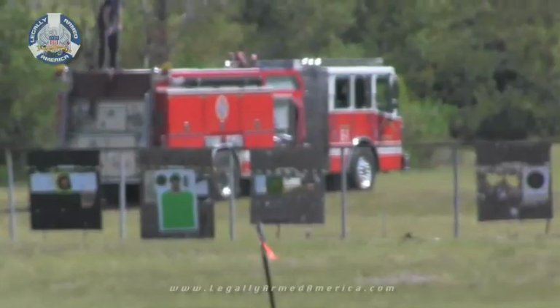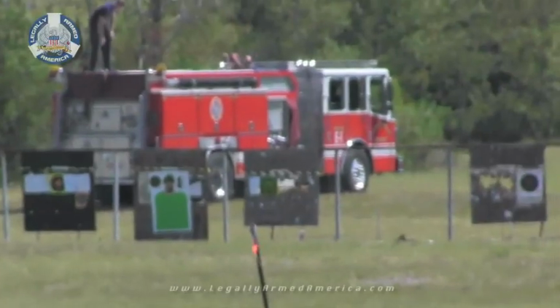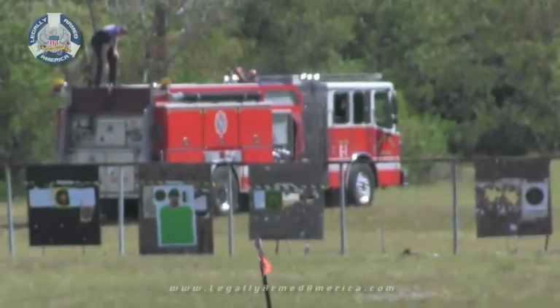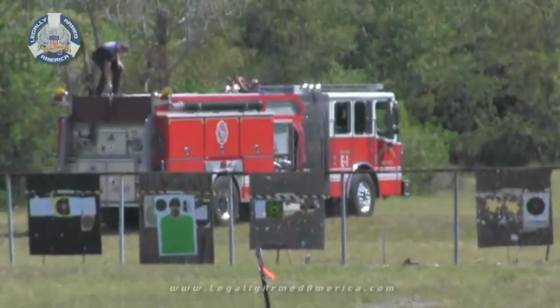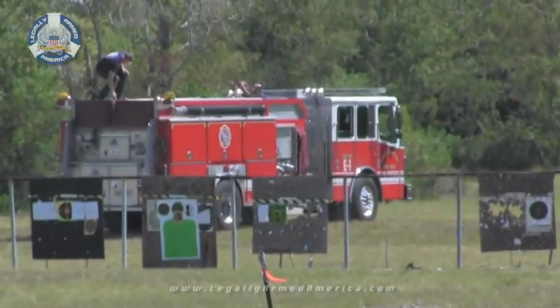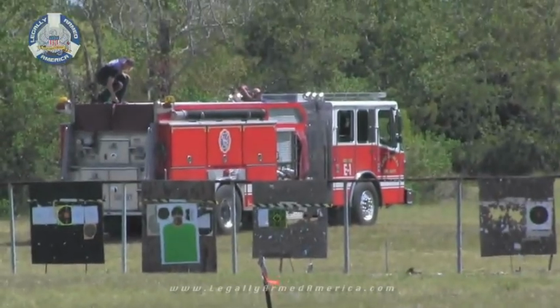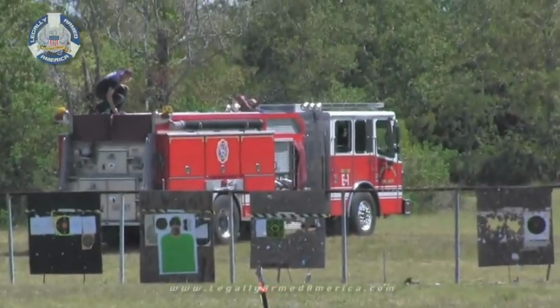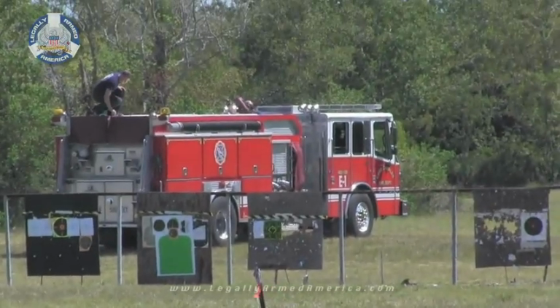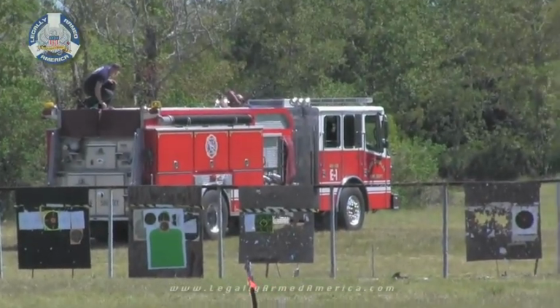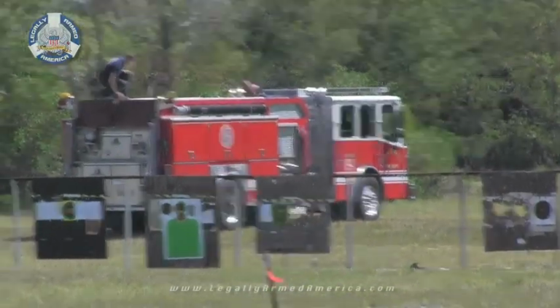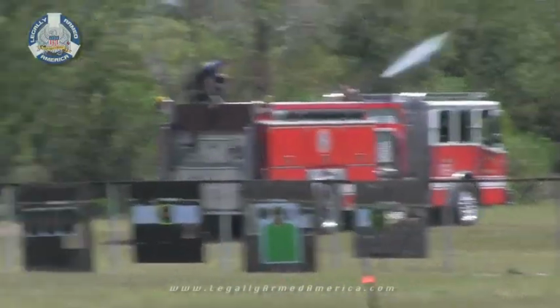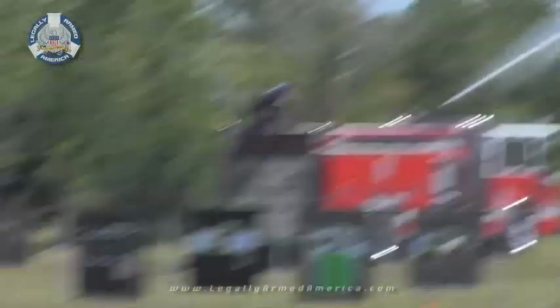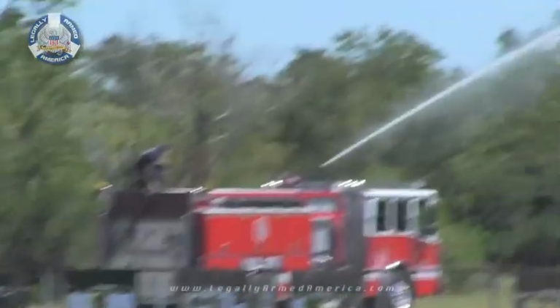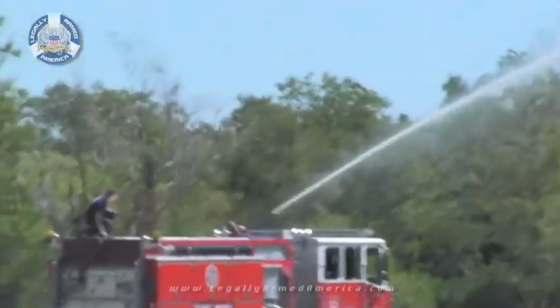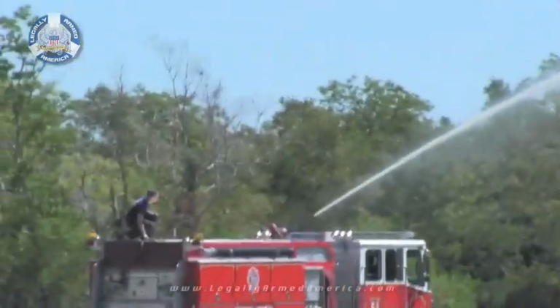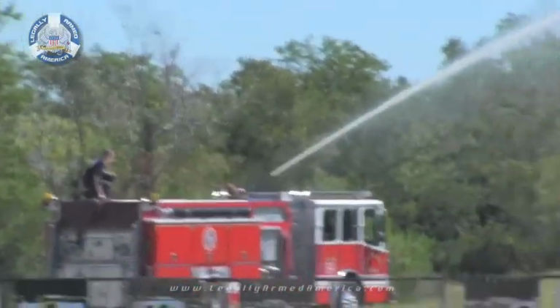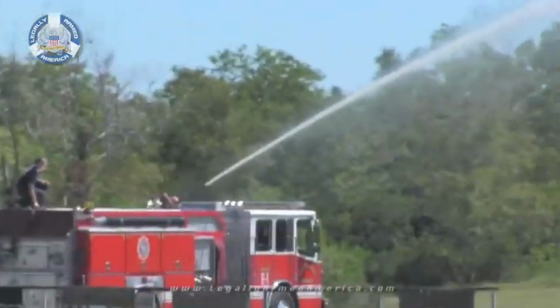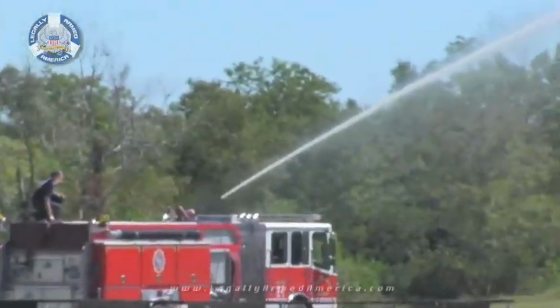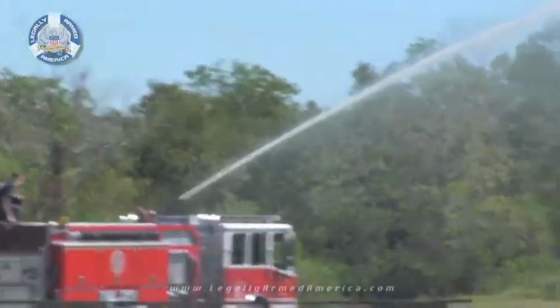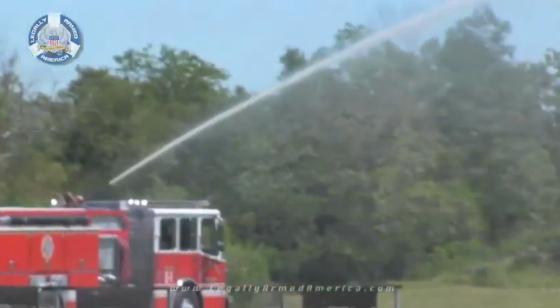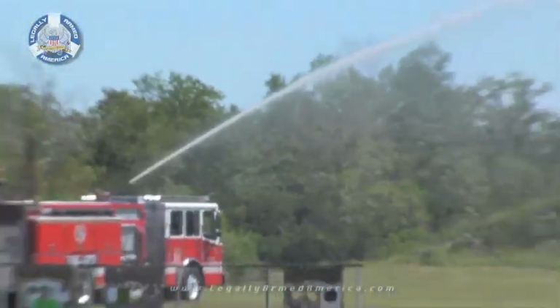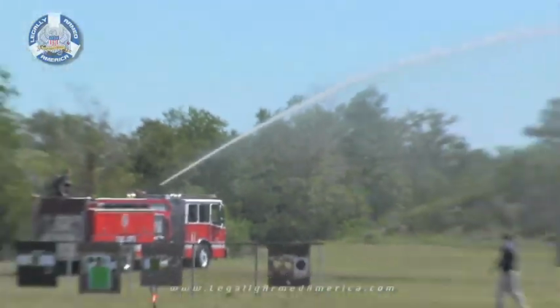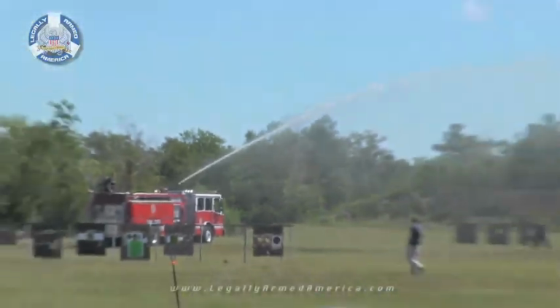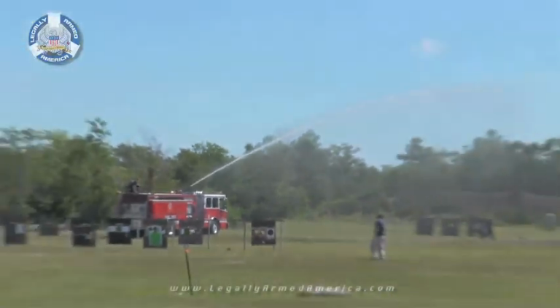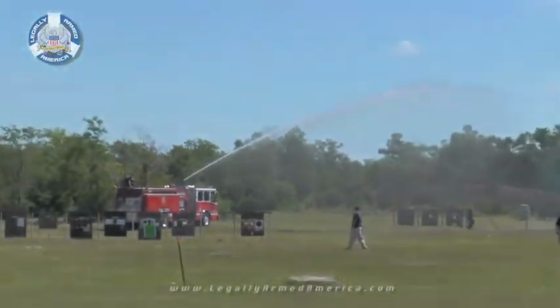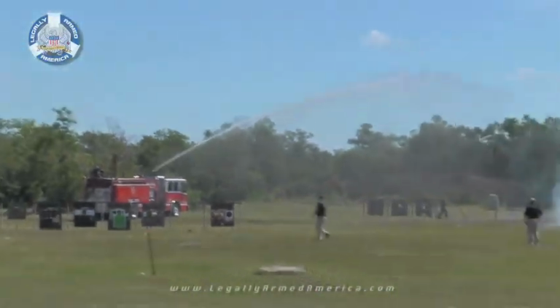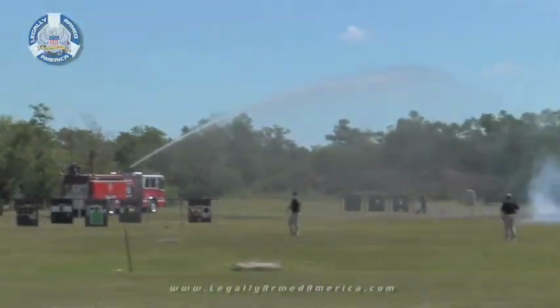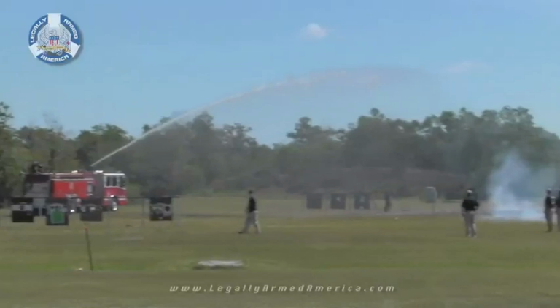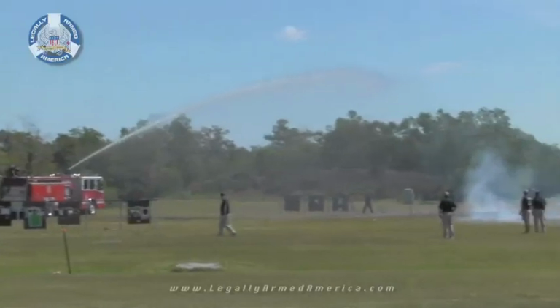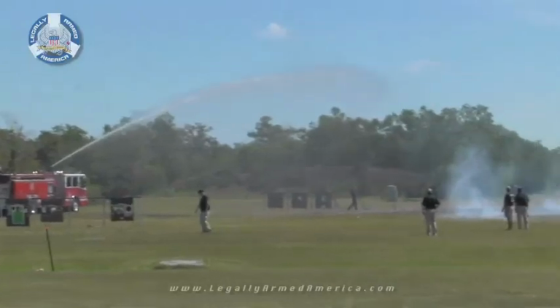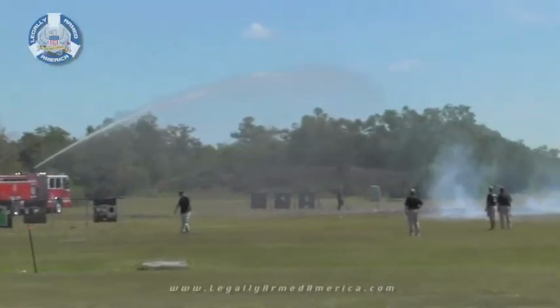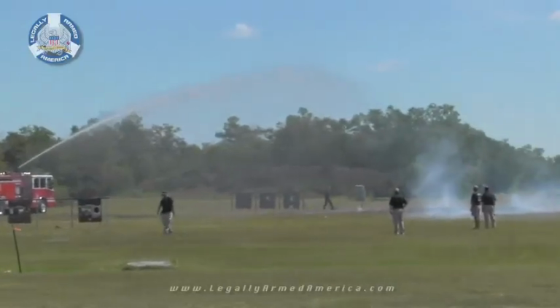Taking no chances with safety, Lake Charles' finest — the Lake Charles Fire Department — was on hand to extinguish the blazes.